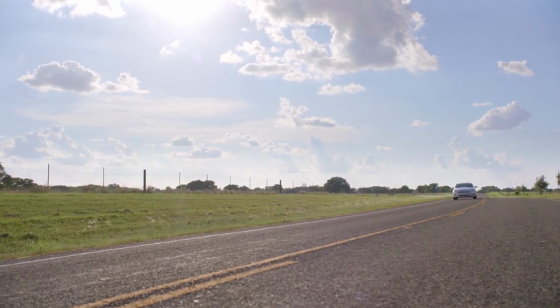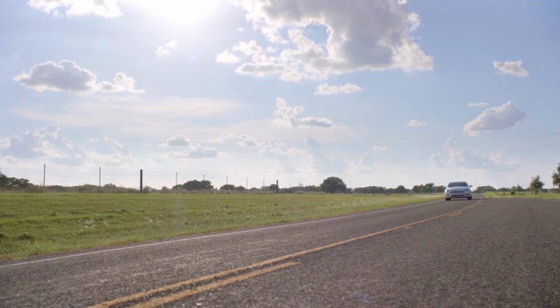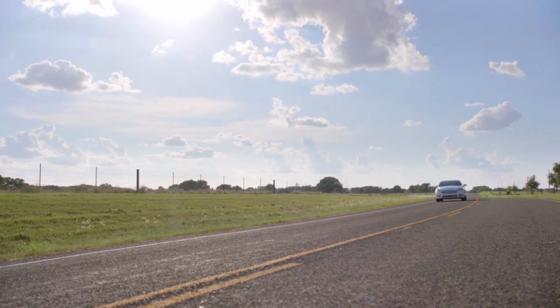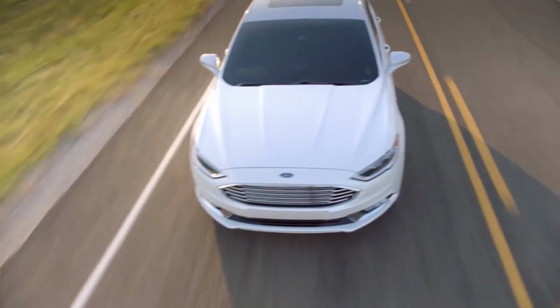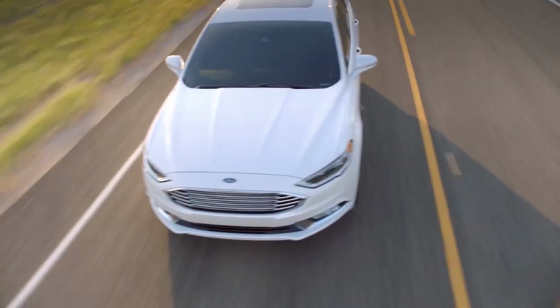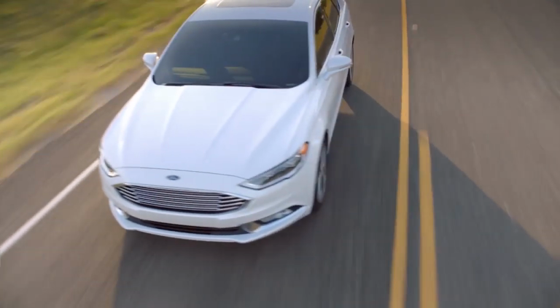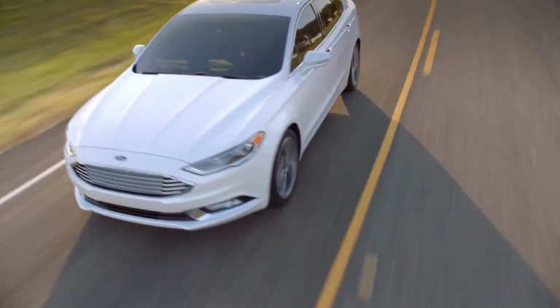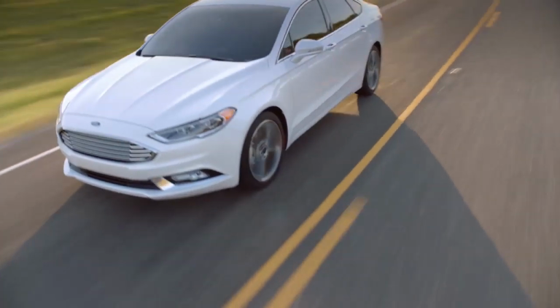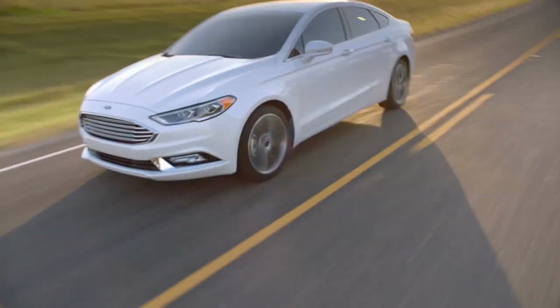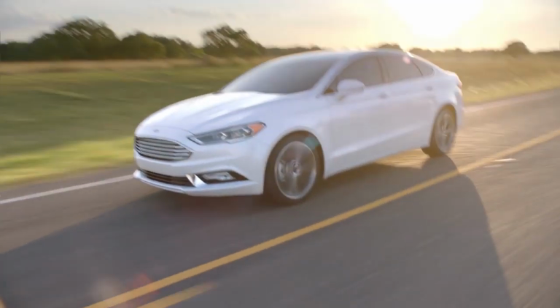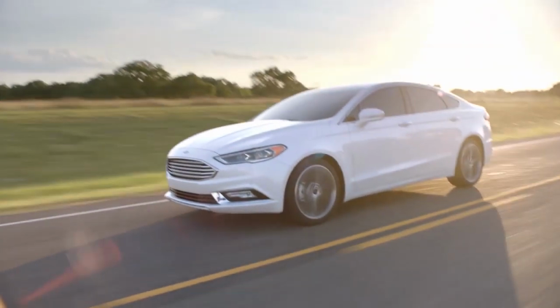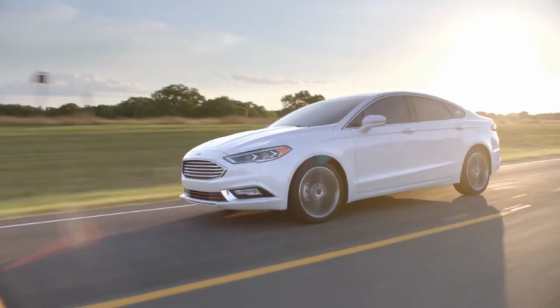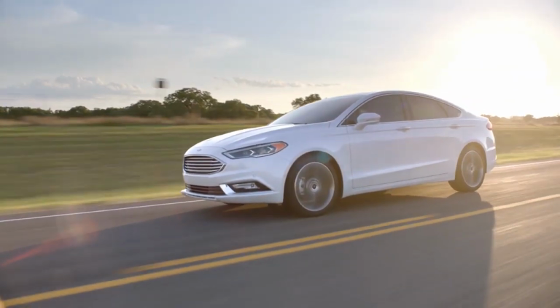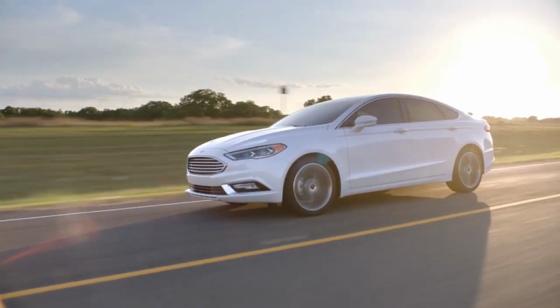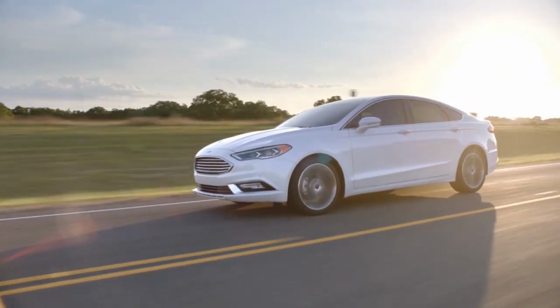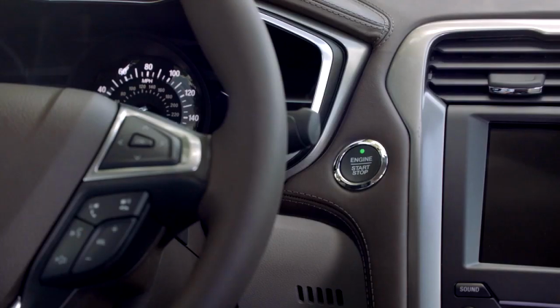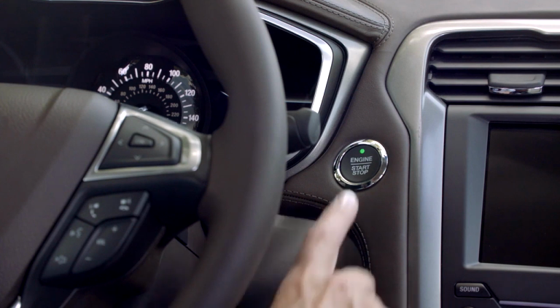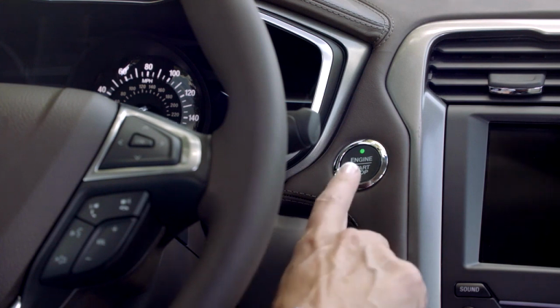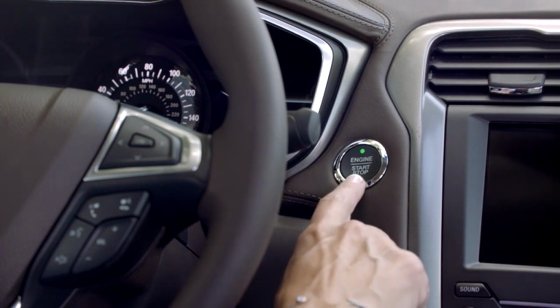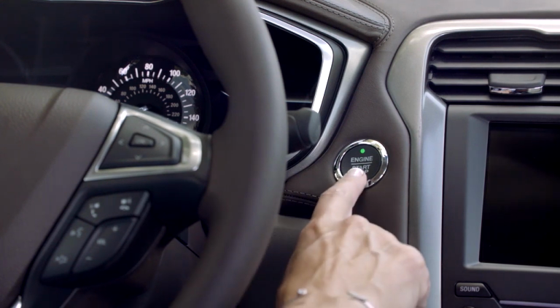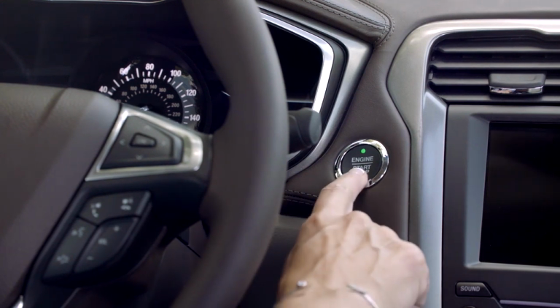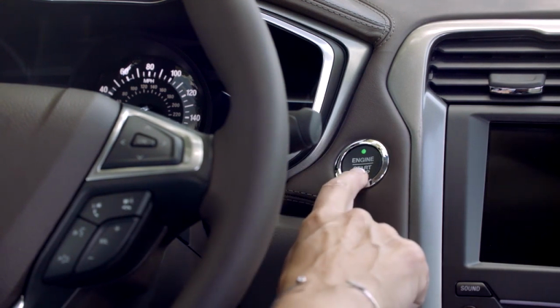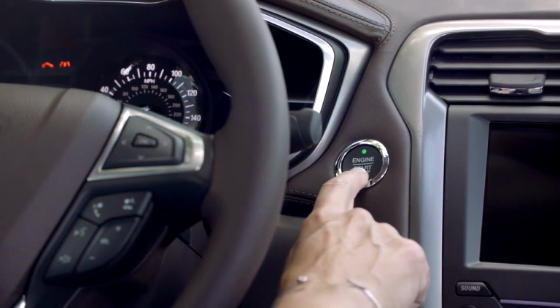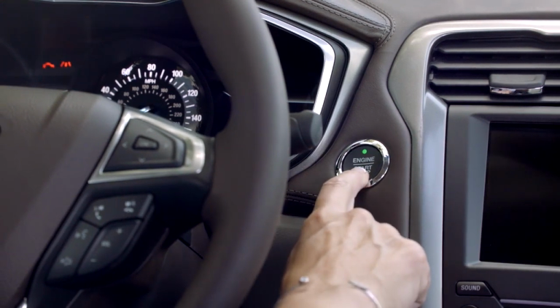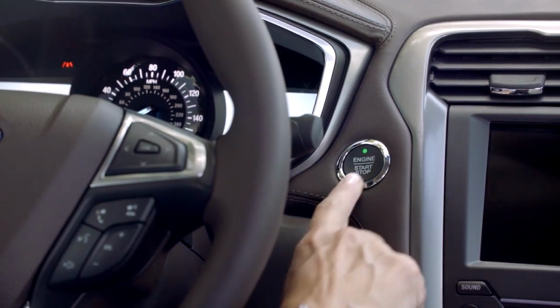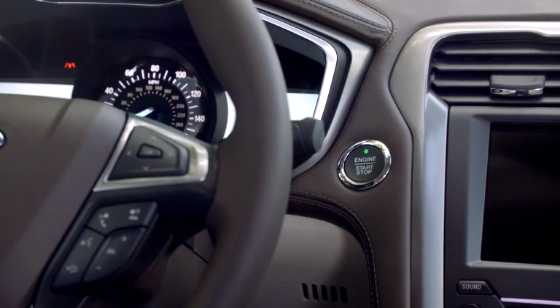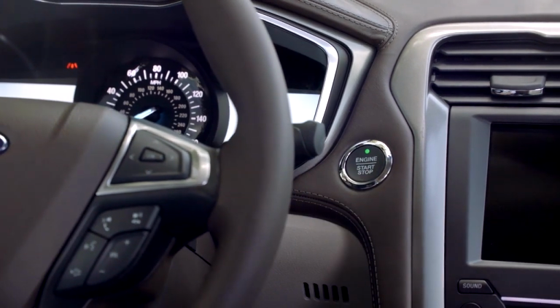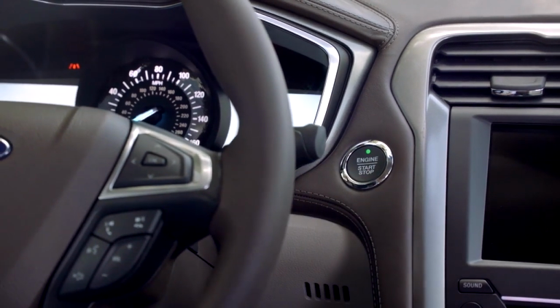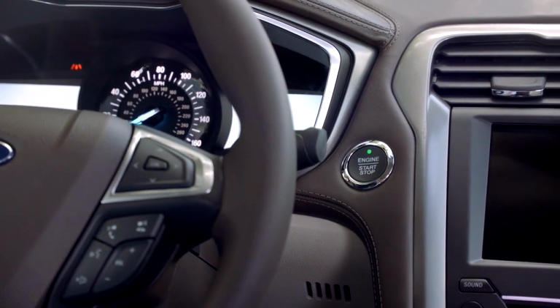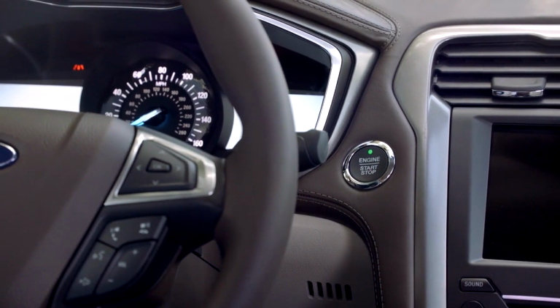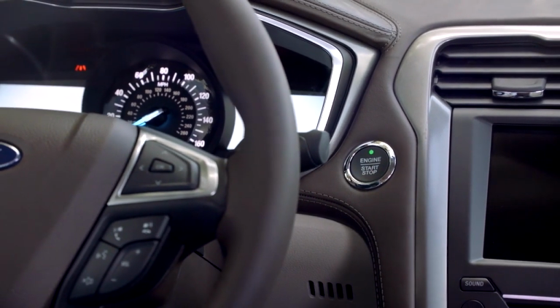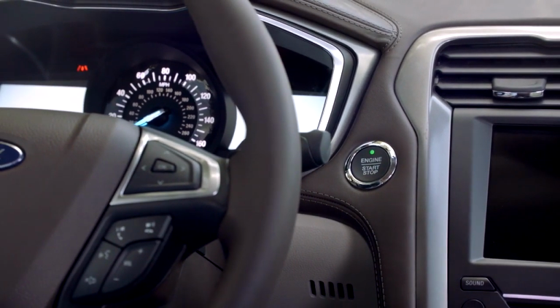With adaptive cruise control, lane departure warning, and enhanced active park assist, the Ford Fusion safely takes you anywhere.